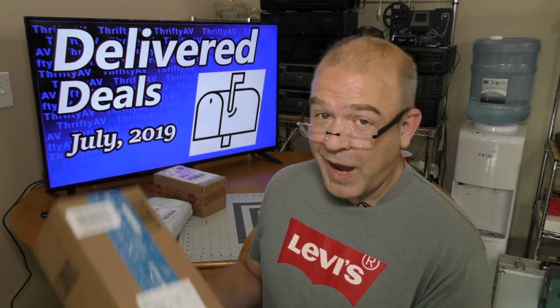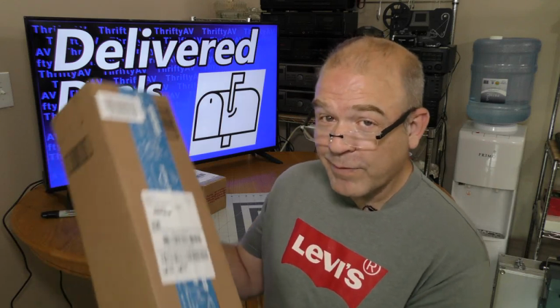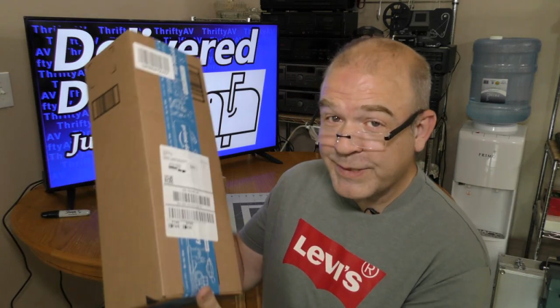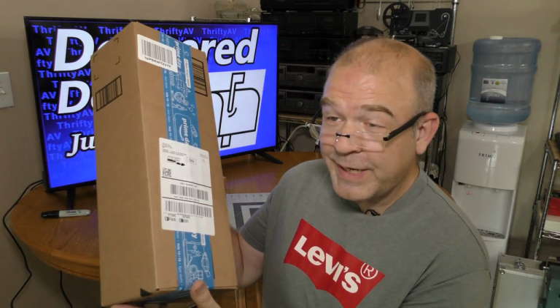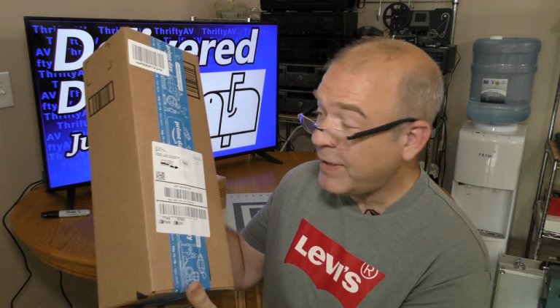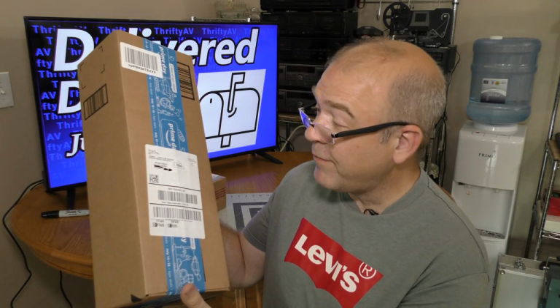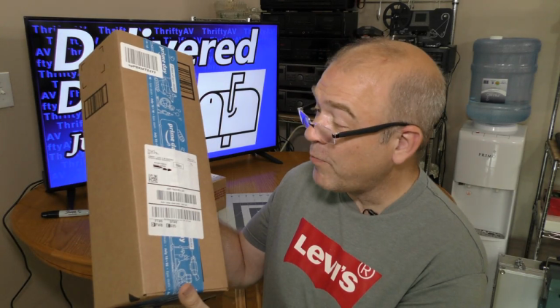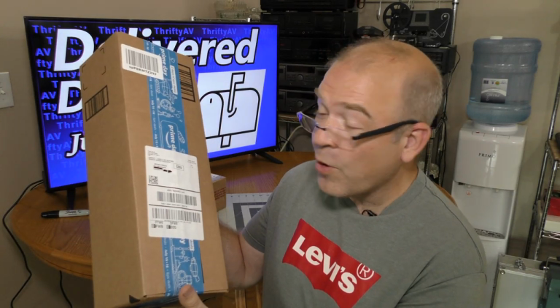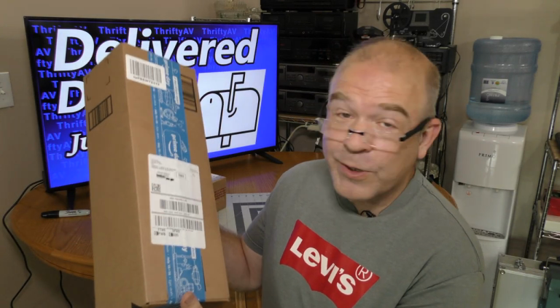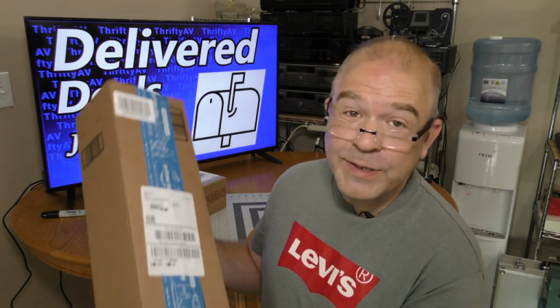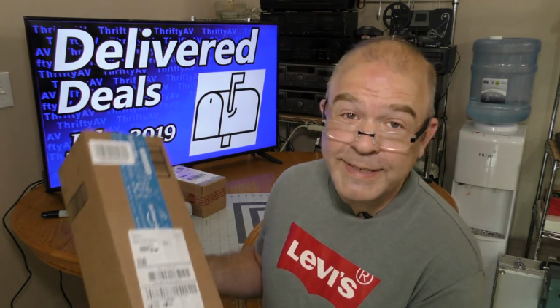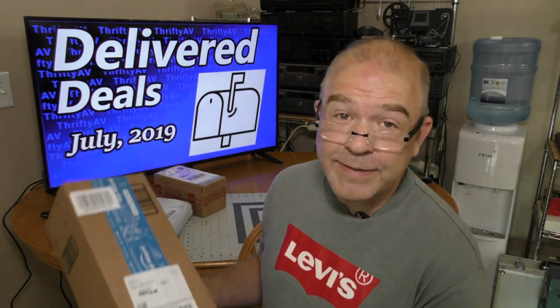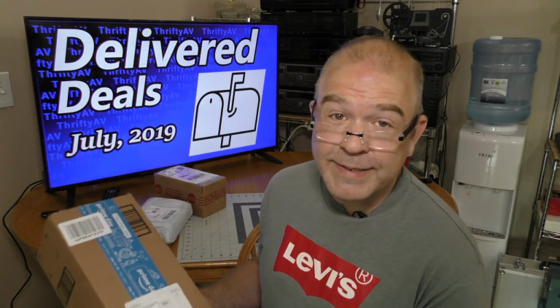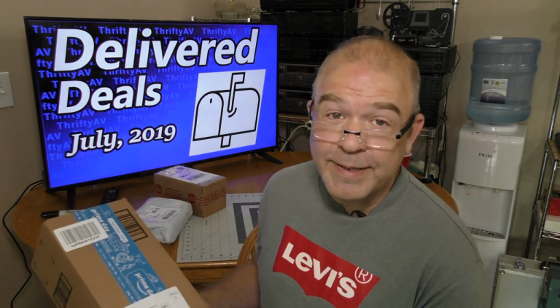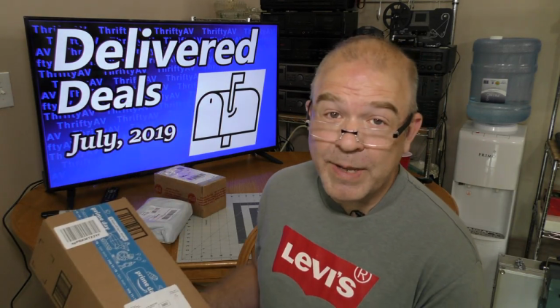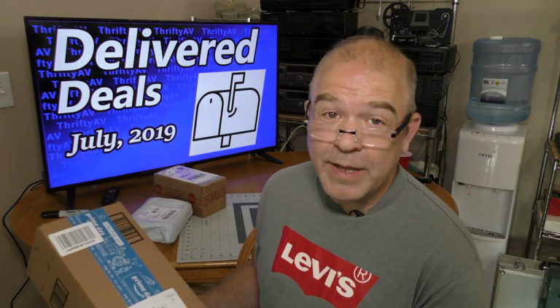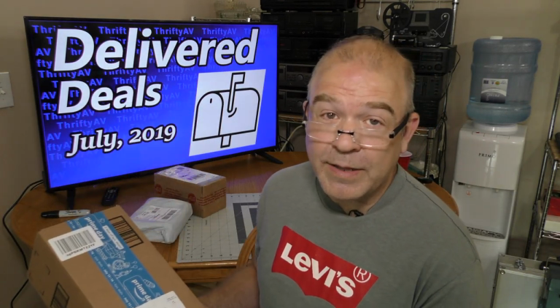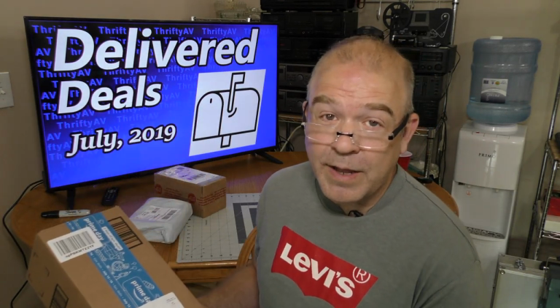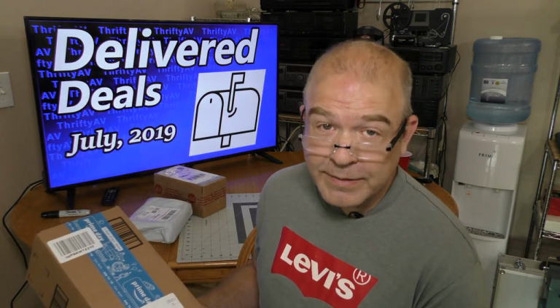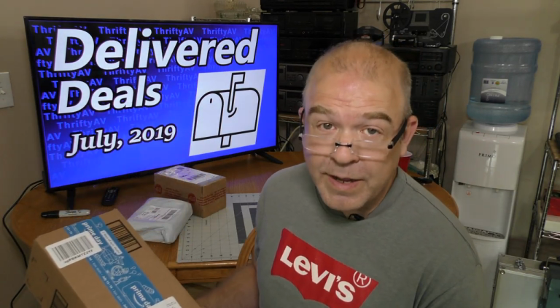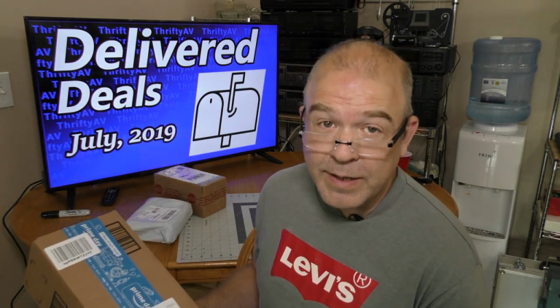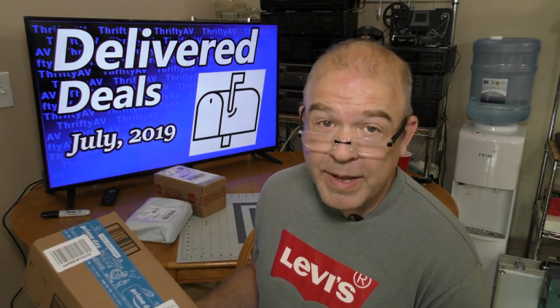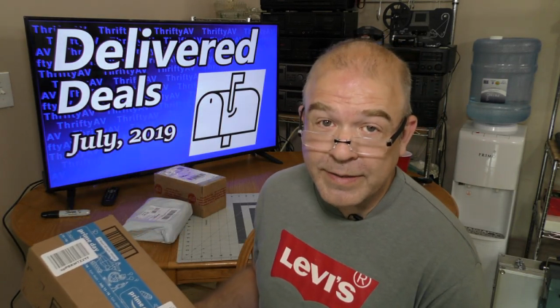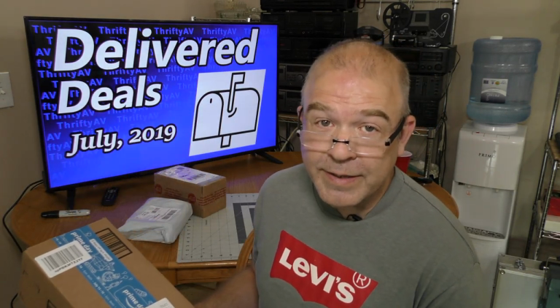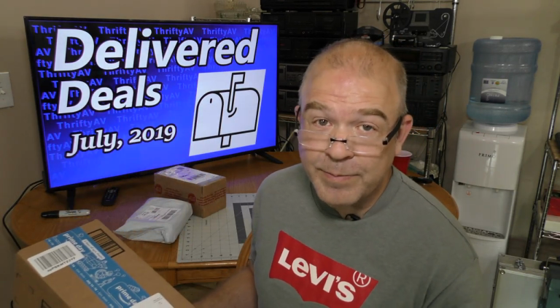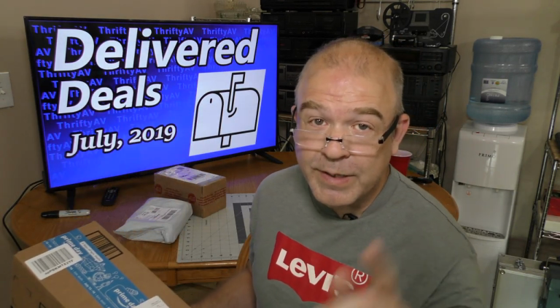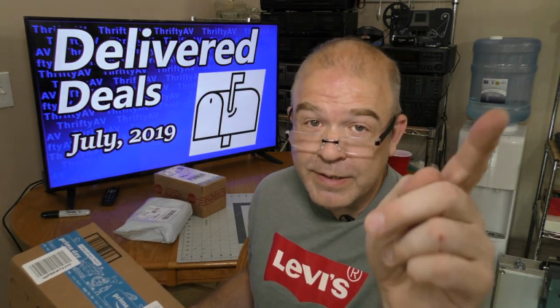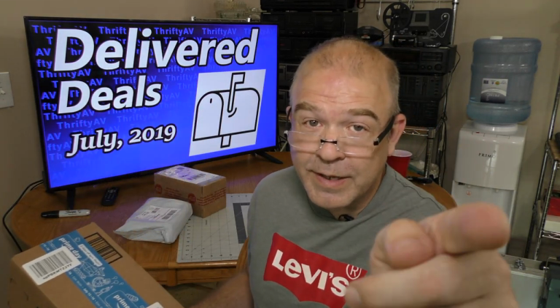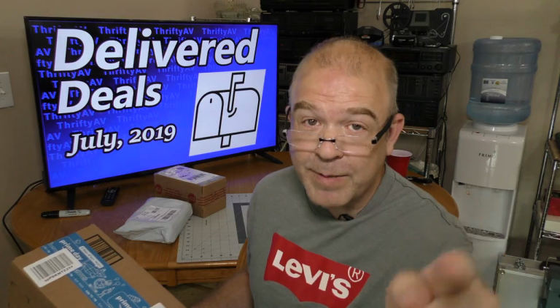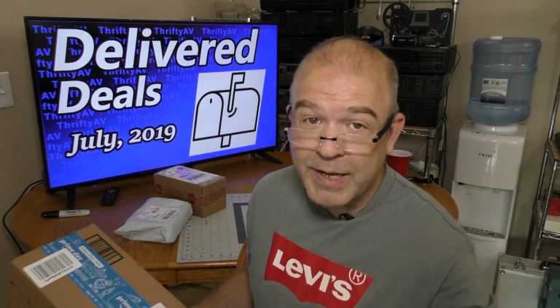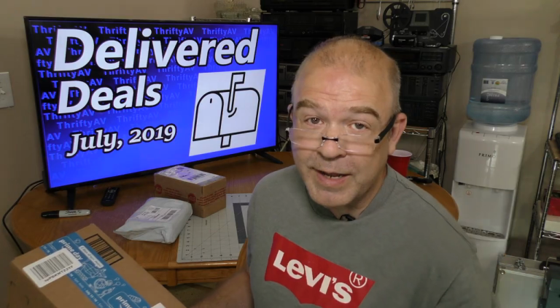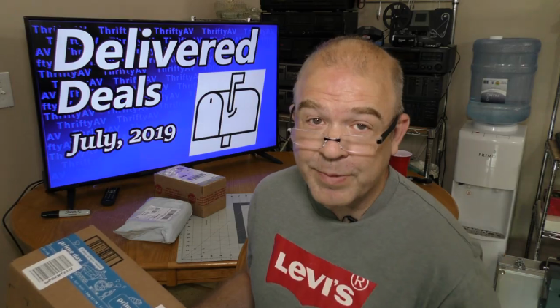I received even more good deals in the mail. I'll talk about them coming up.